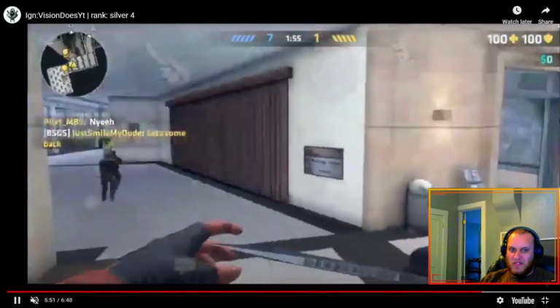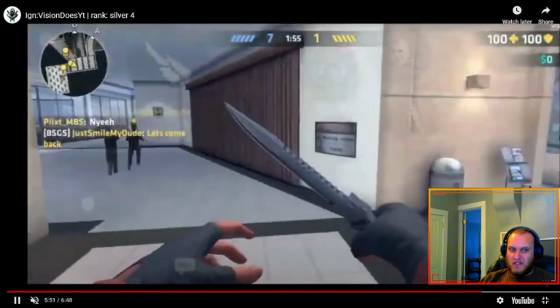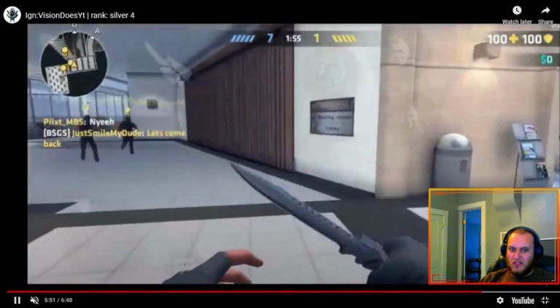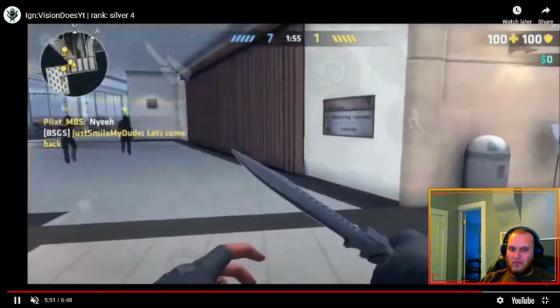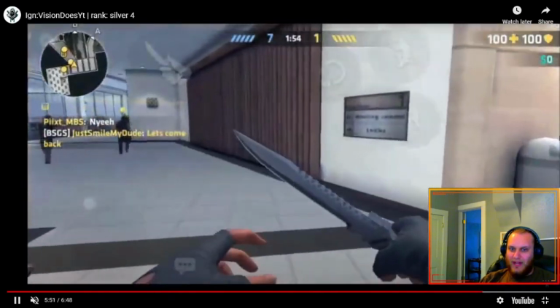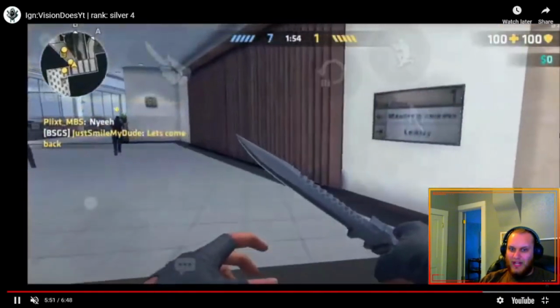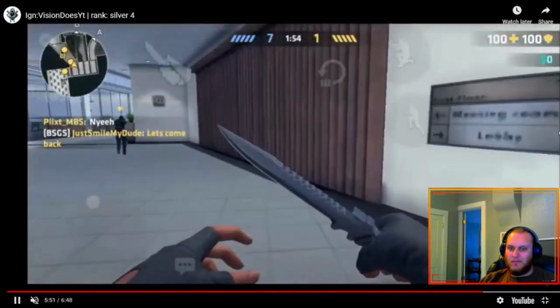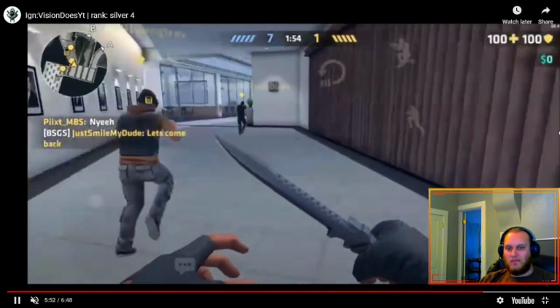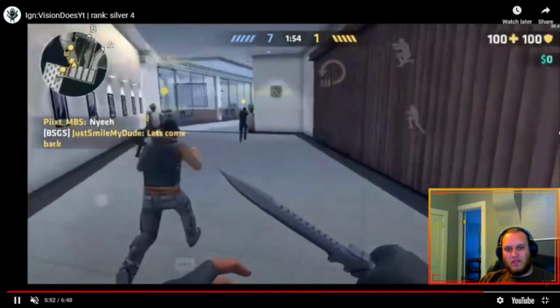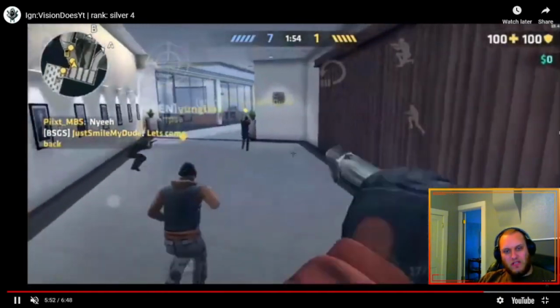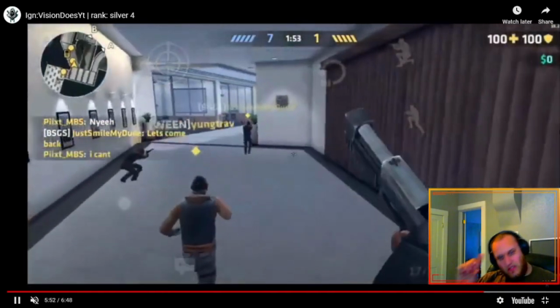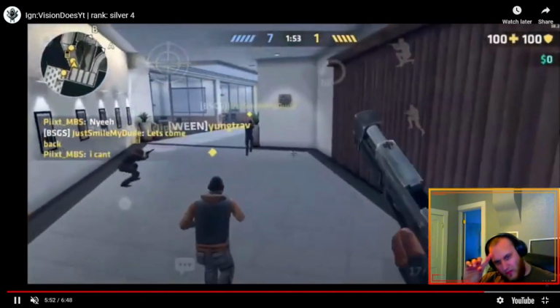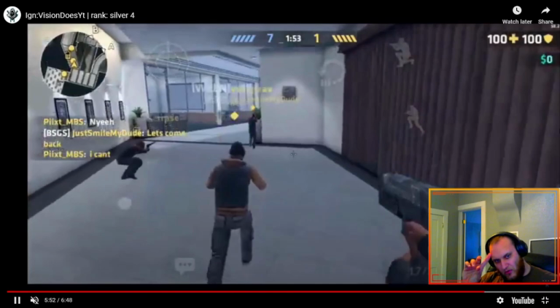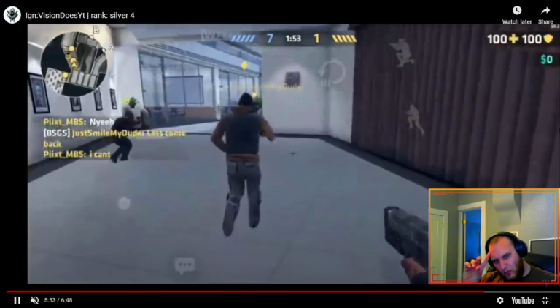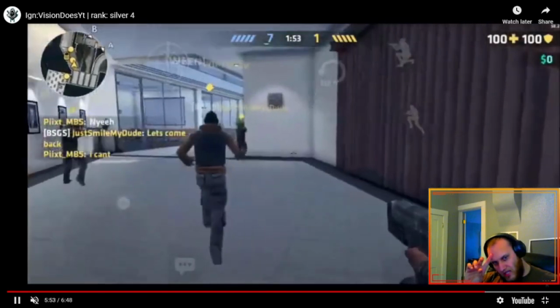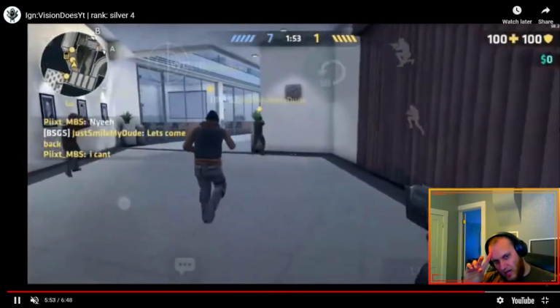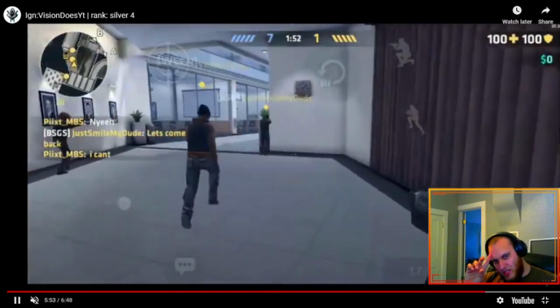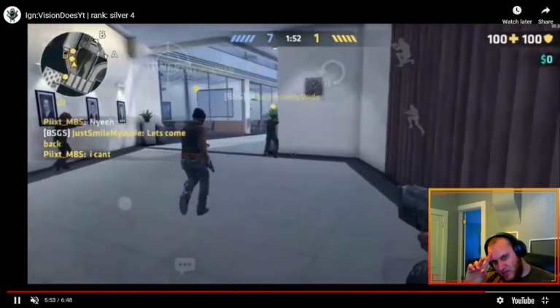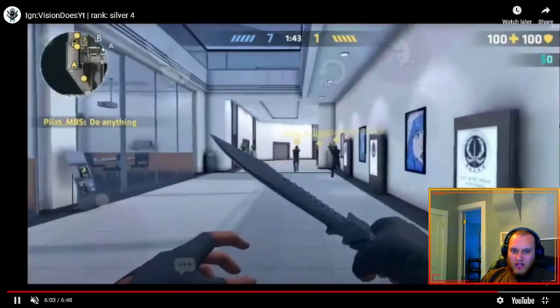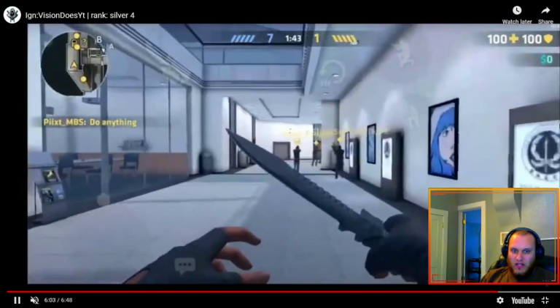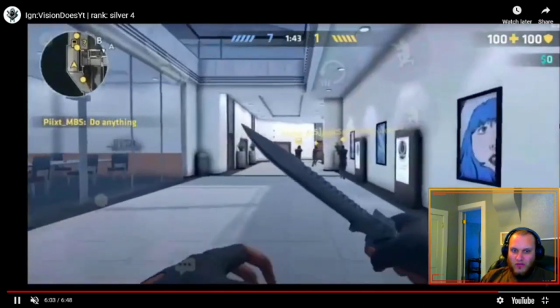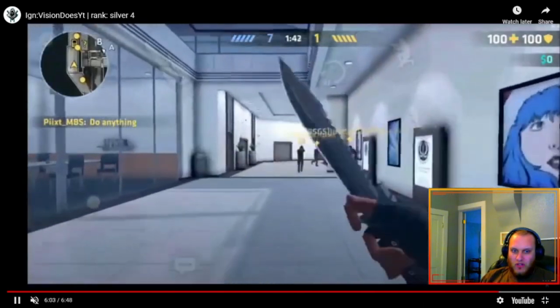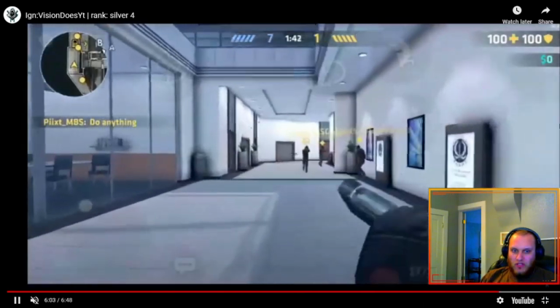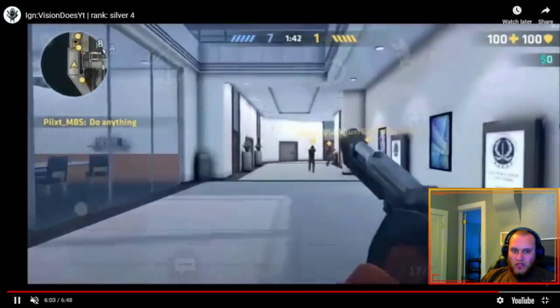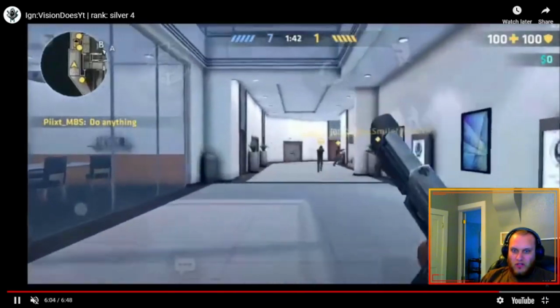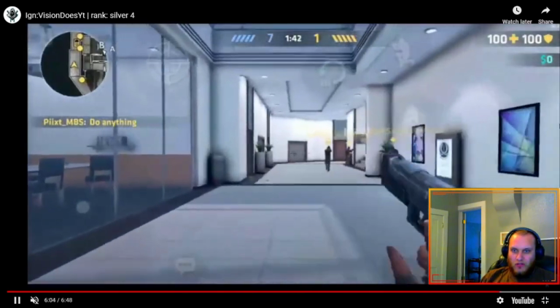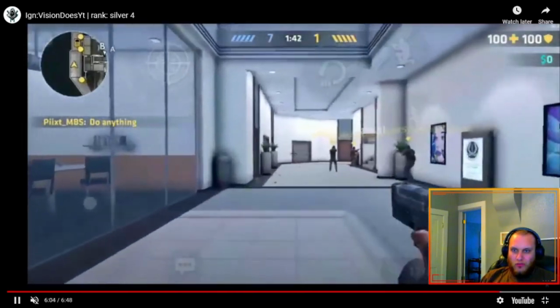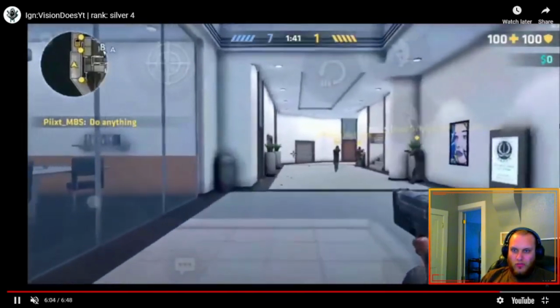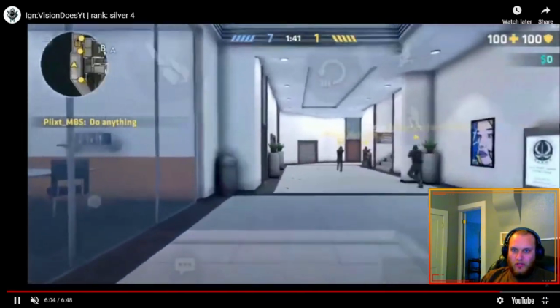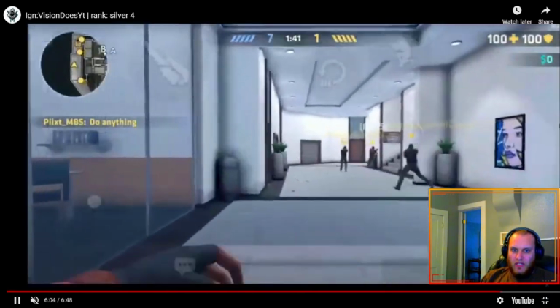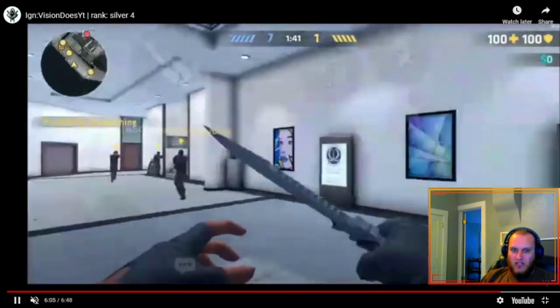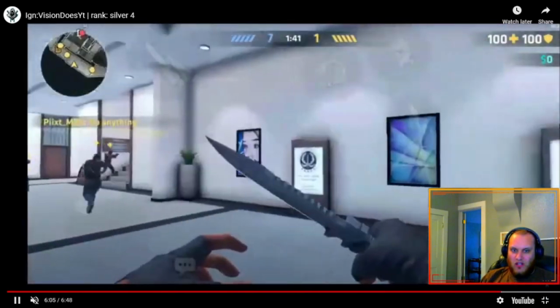We're at the second half — it's seven to one, they're losing. He buys armor which is a good buy, you absorb more damage. They're all going to go B-long.